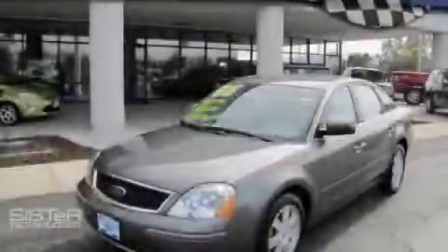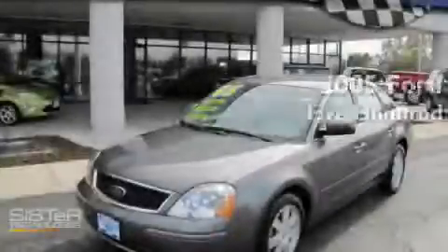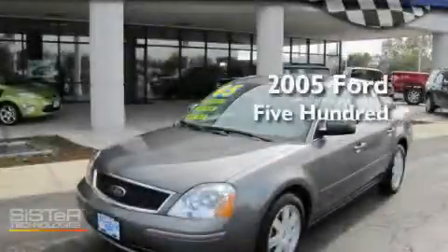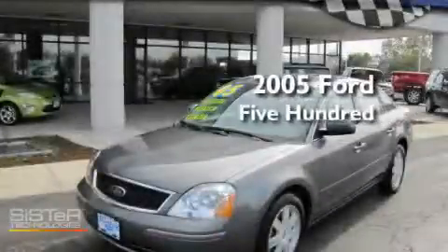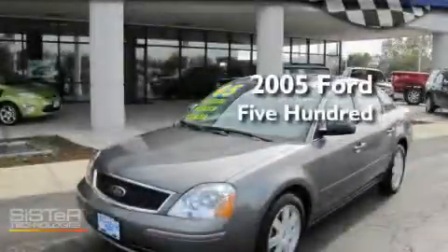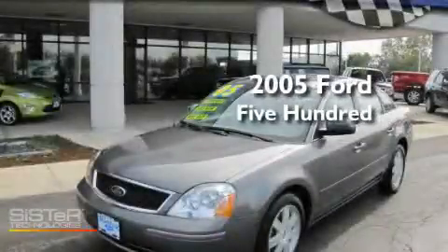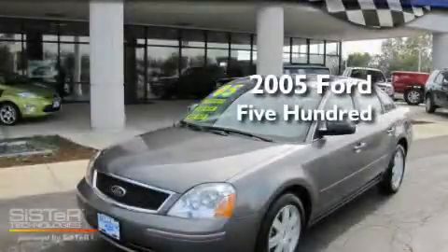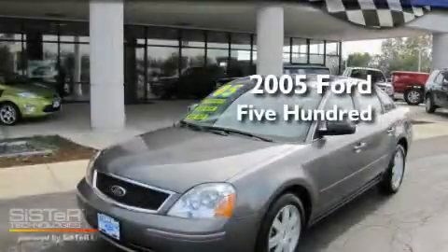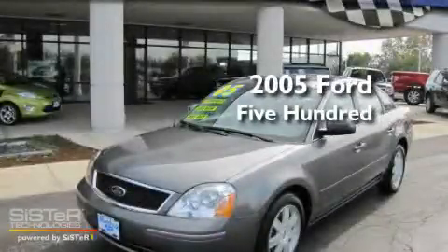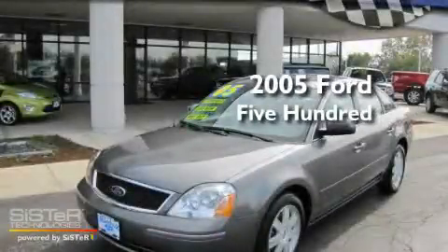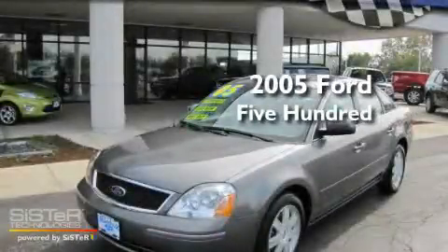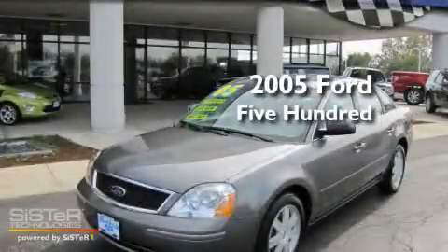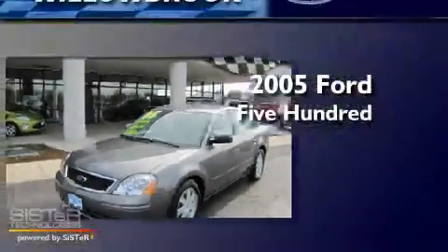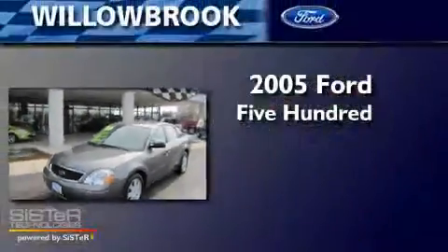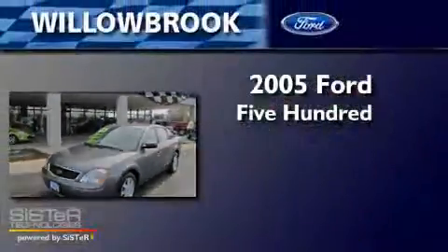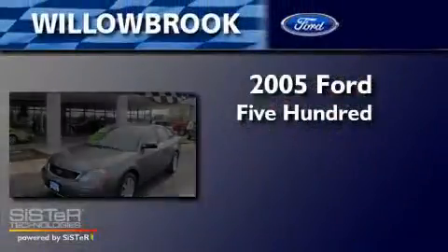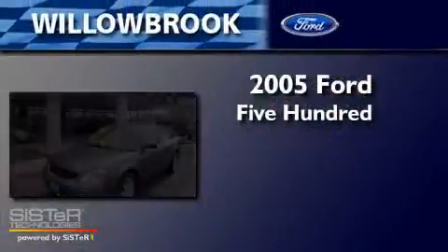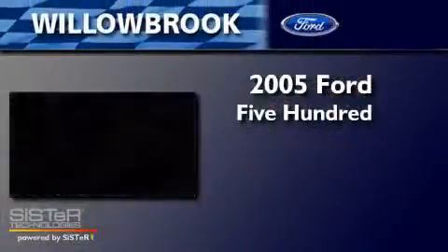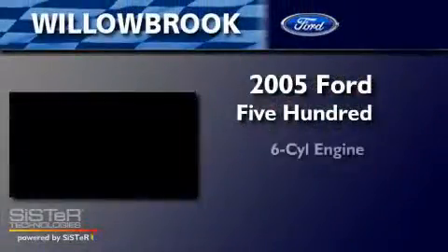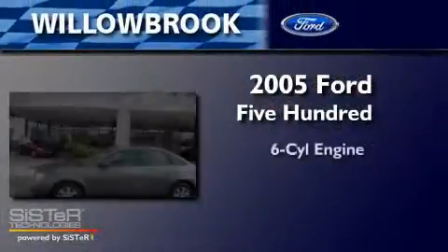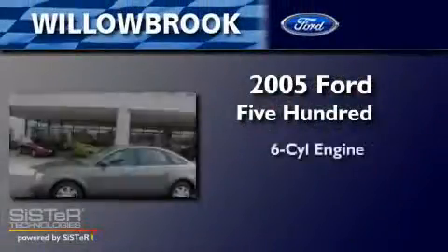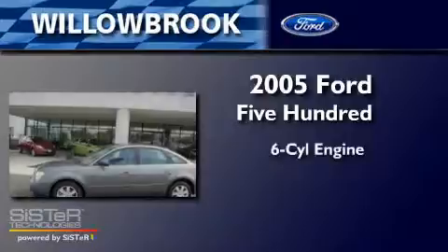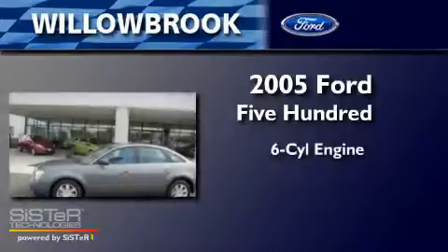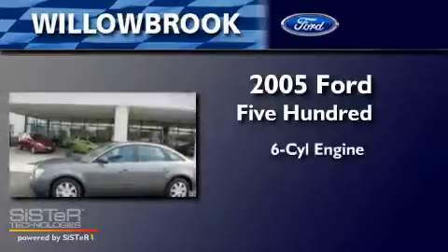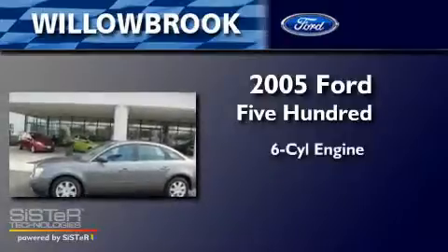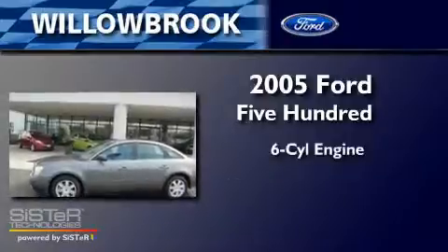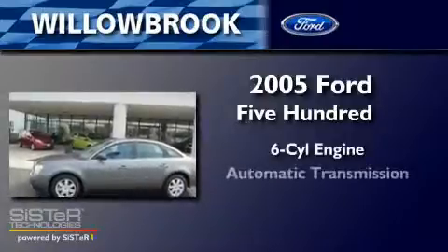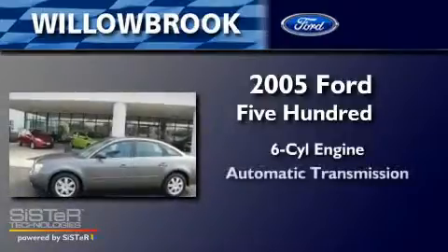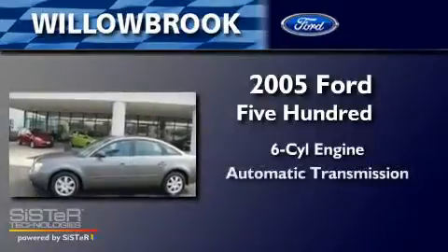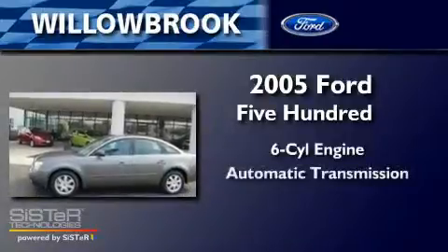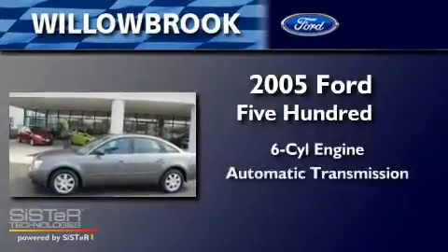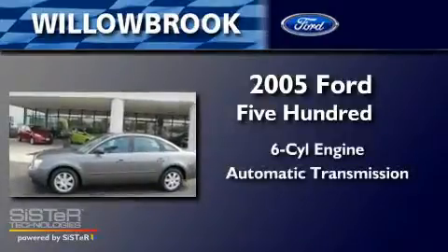This is a 2005 Ford 500. It has a six-cylinder engine and an automatic transmission.